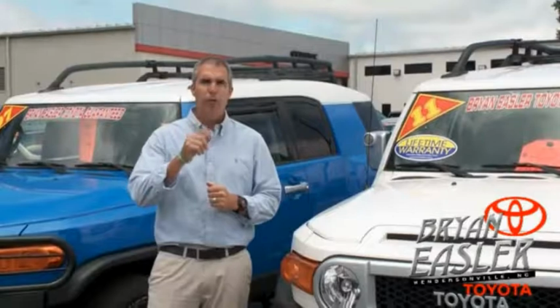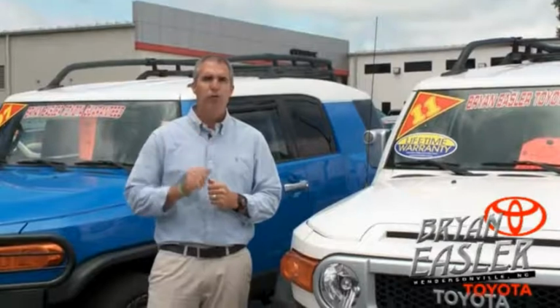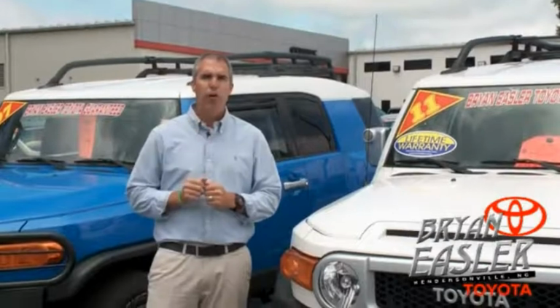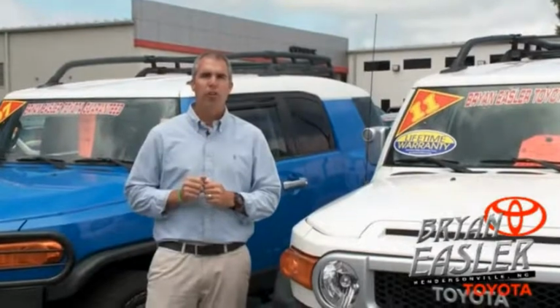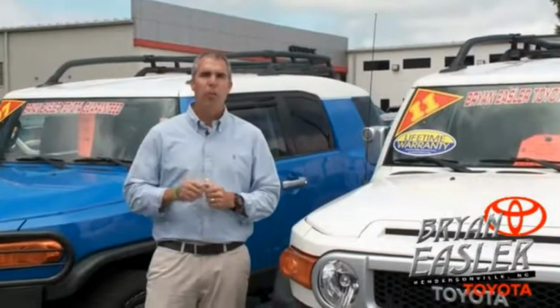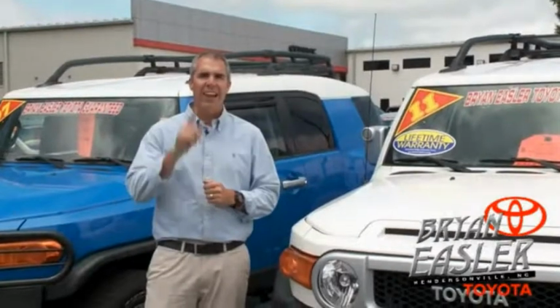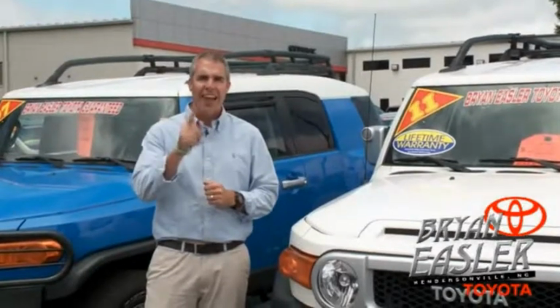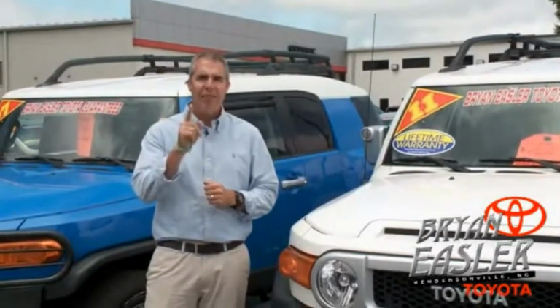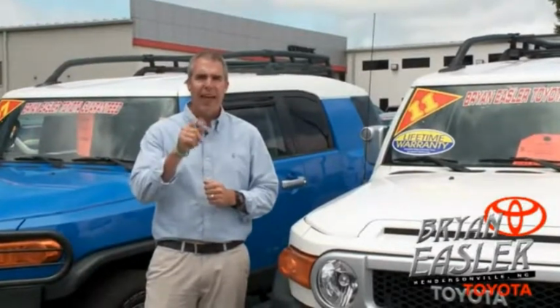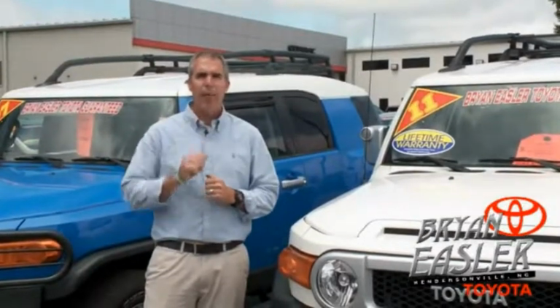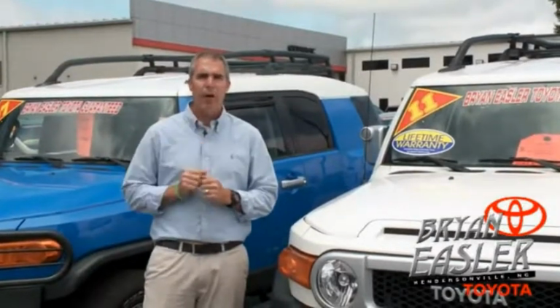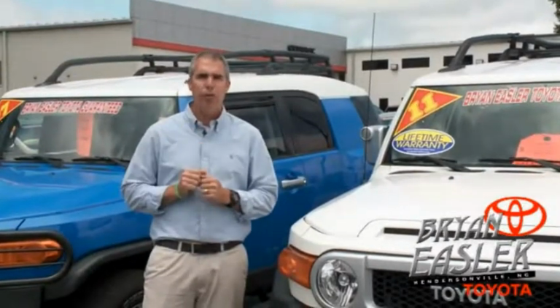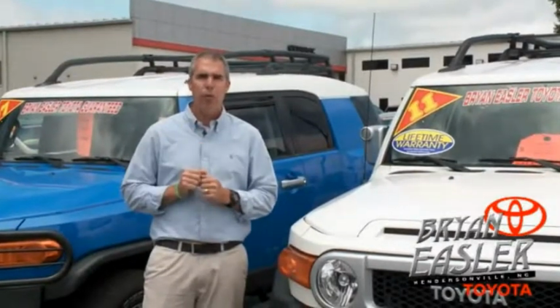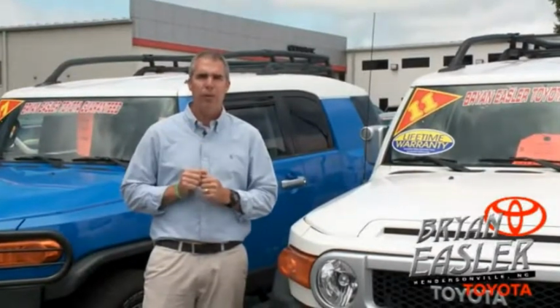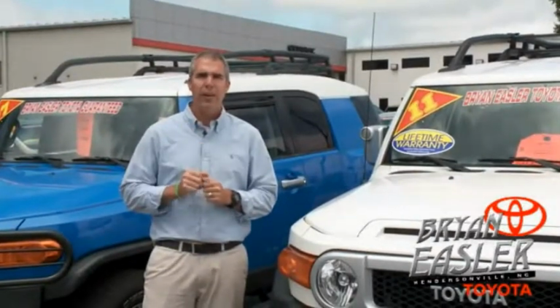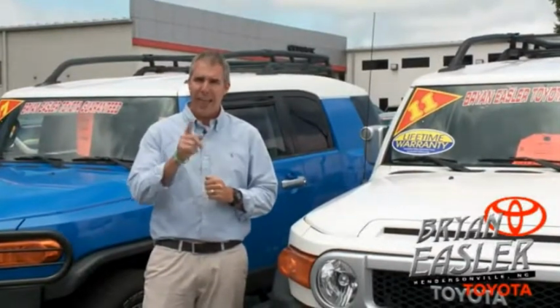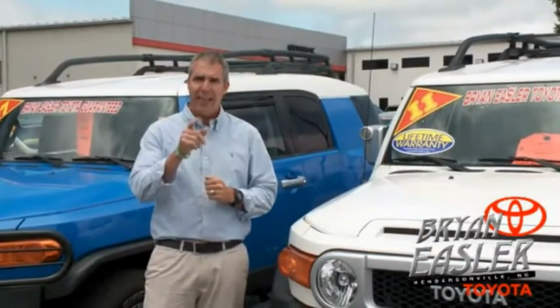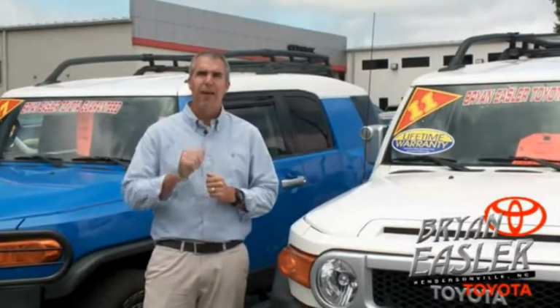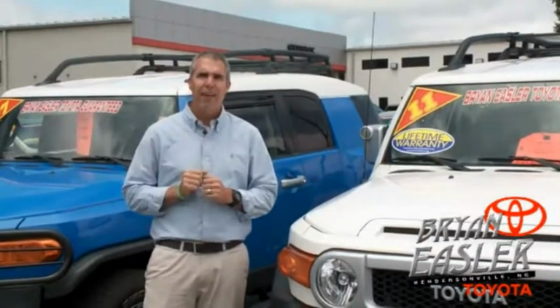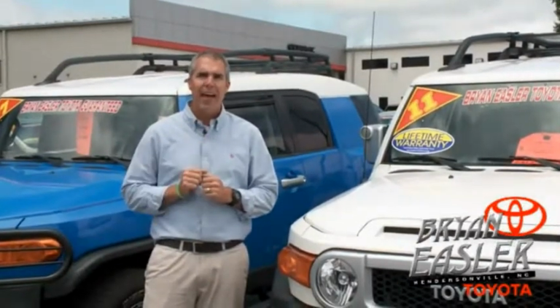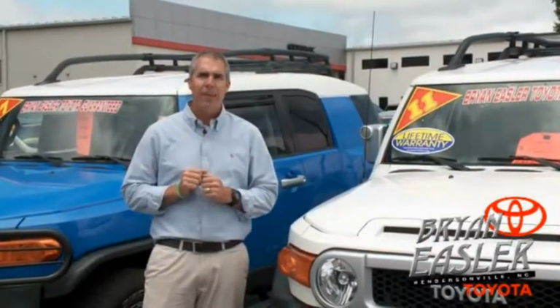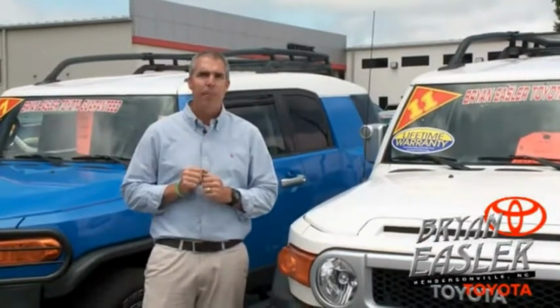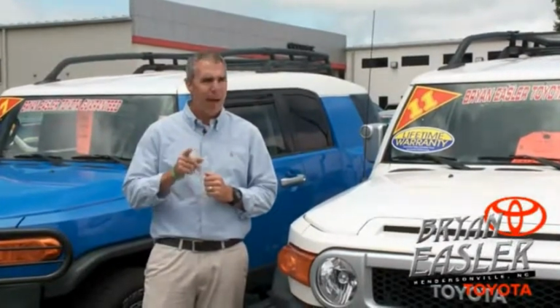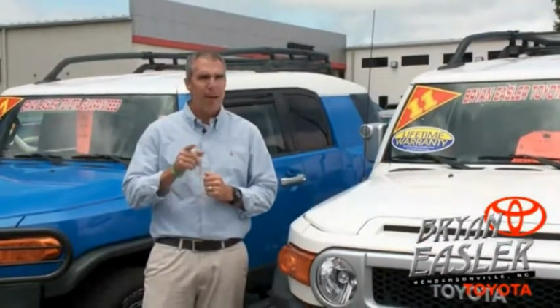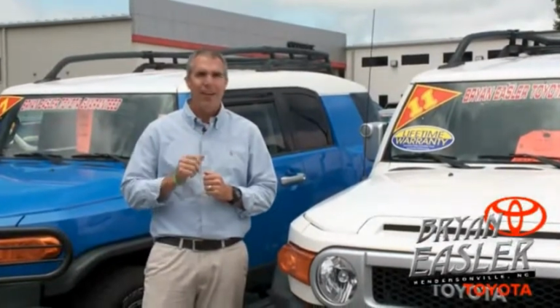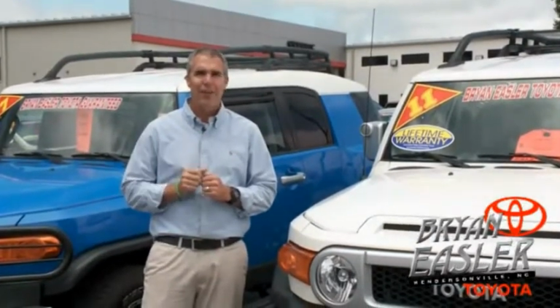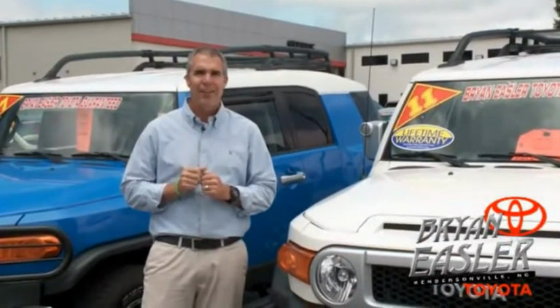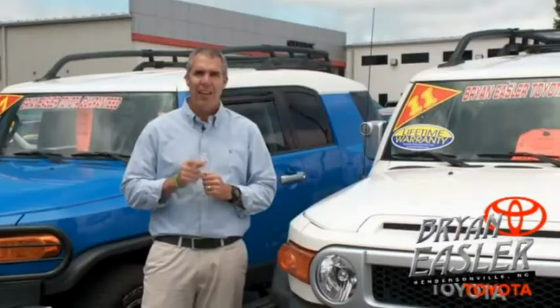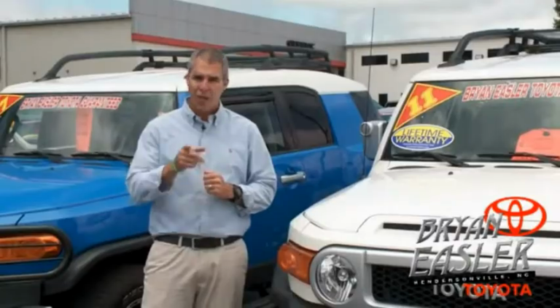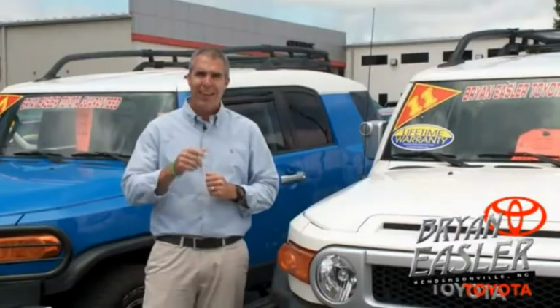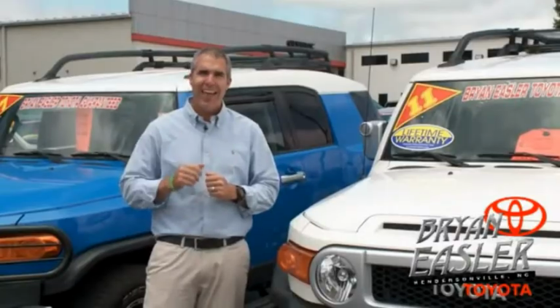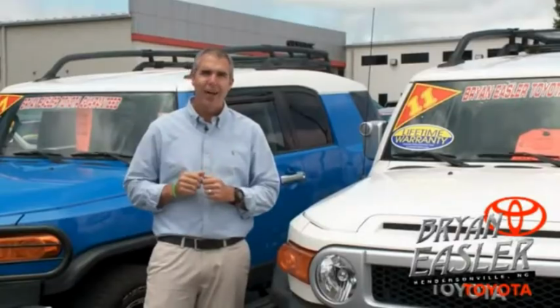Our used cars come with a lifetime powertrain warranty and a five-day buyback guarantee. Check it out.